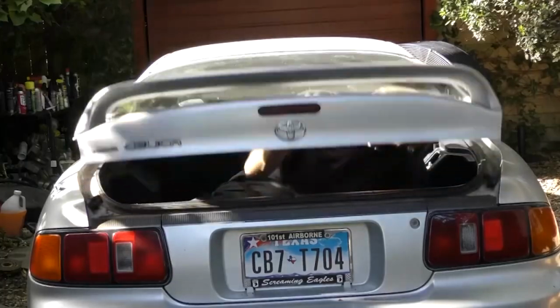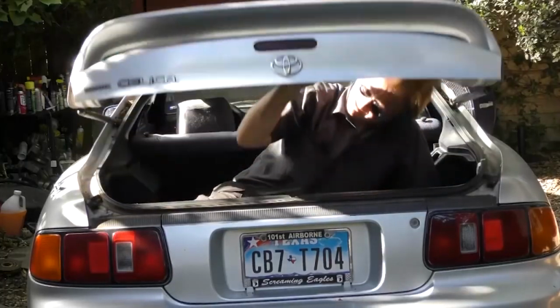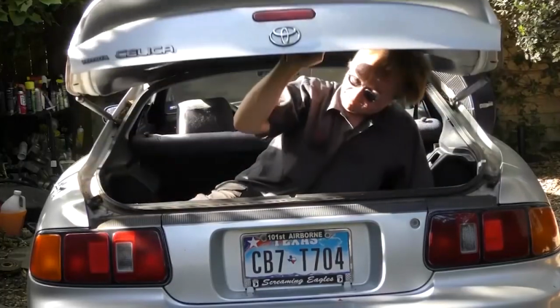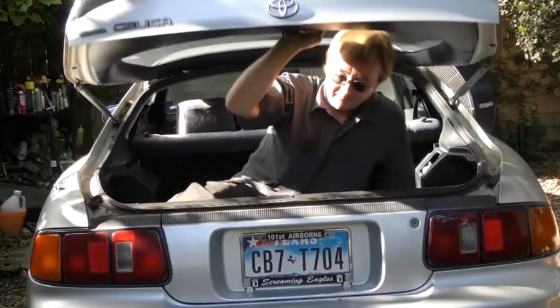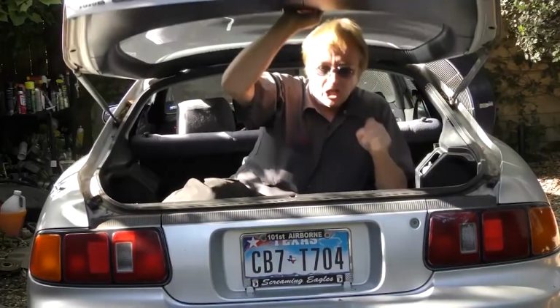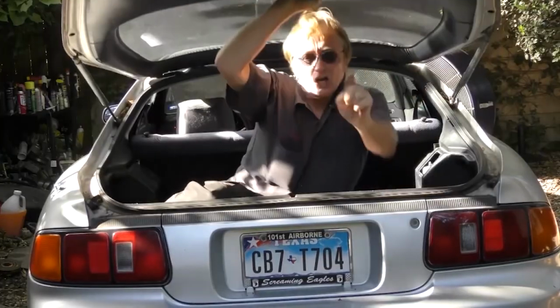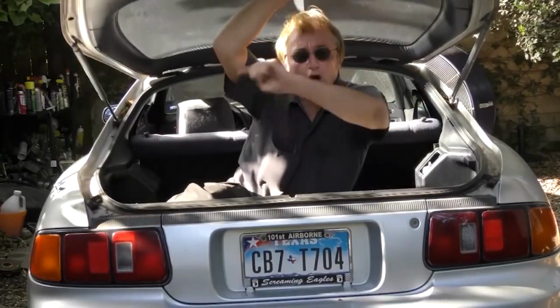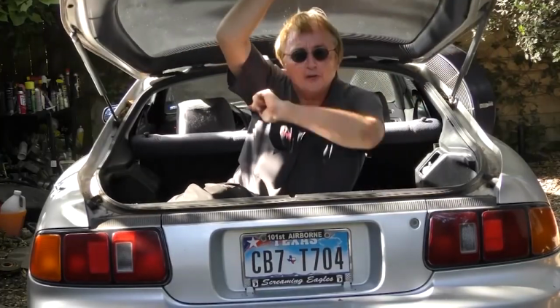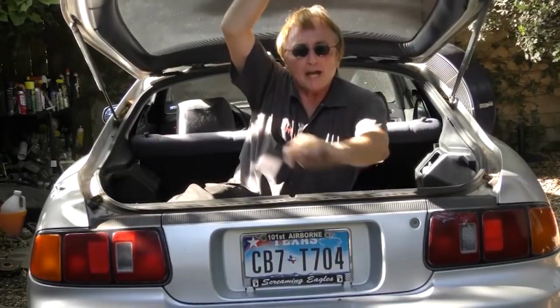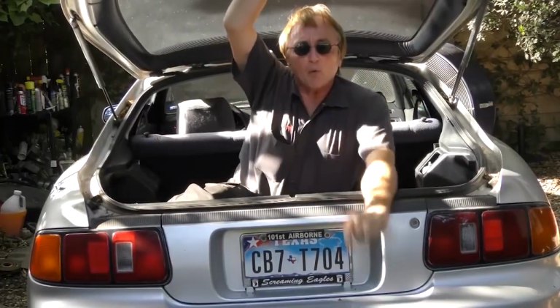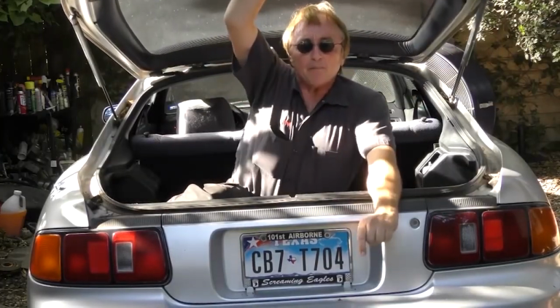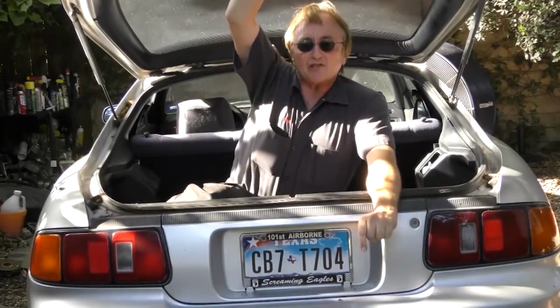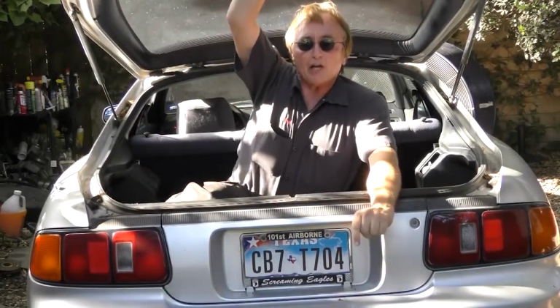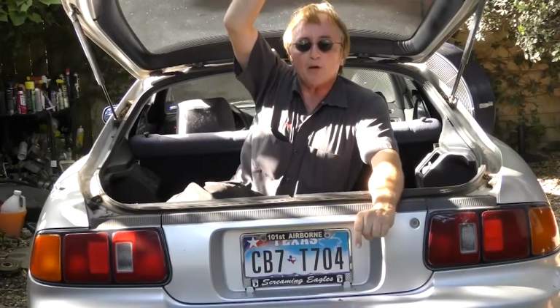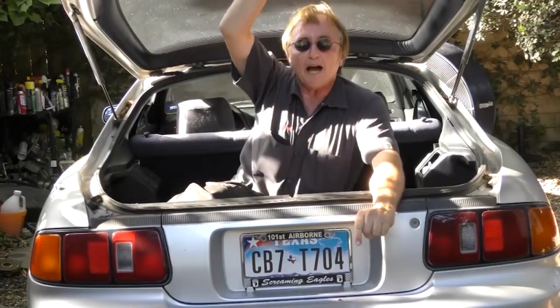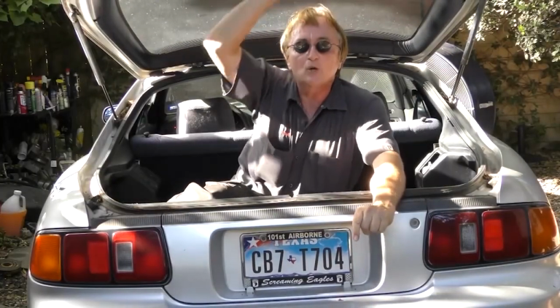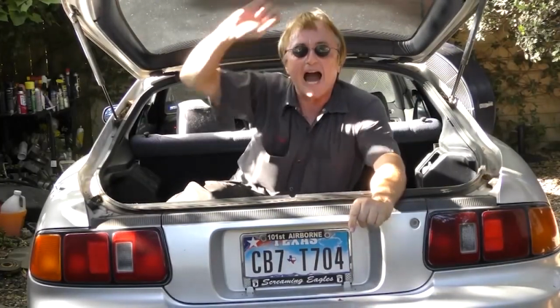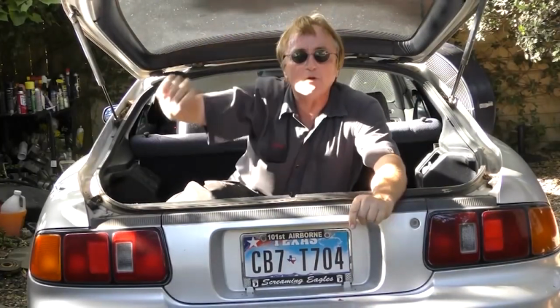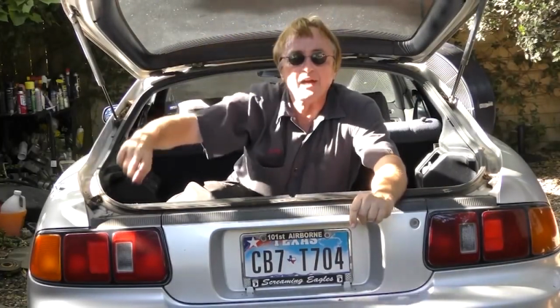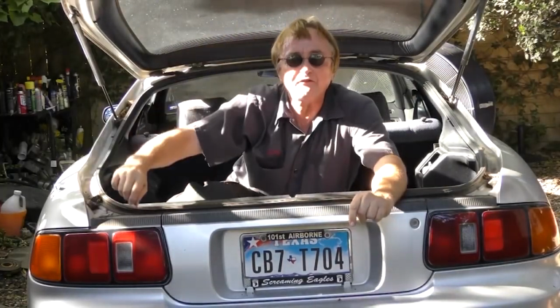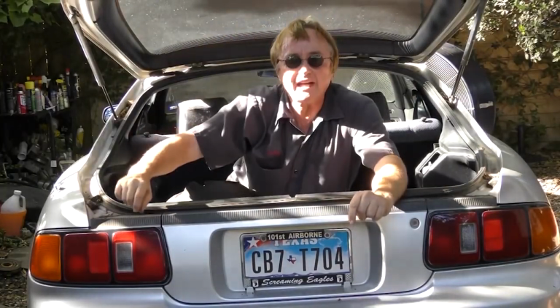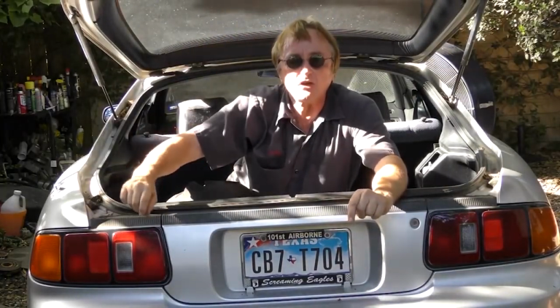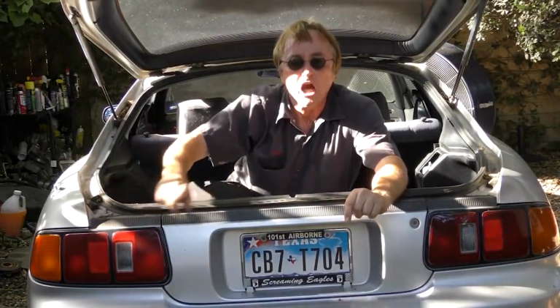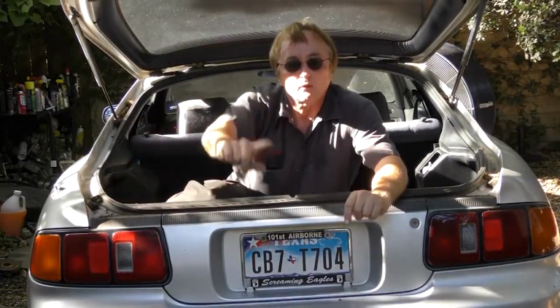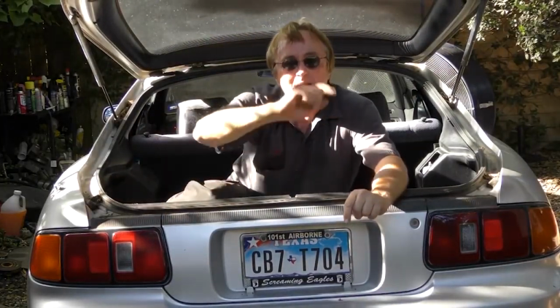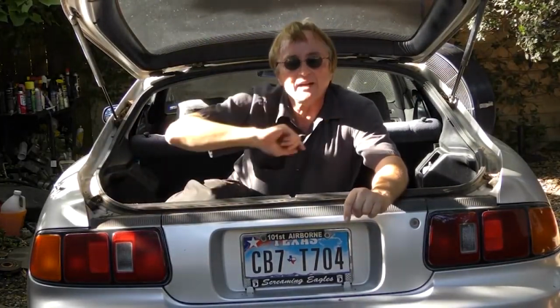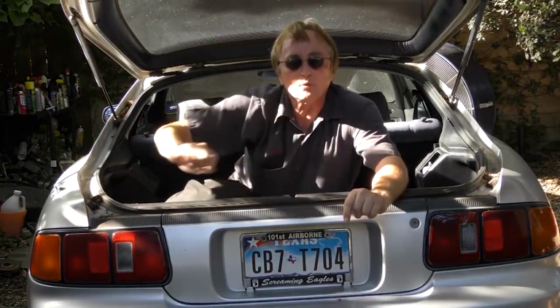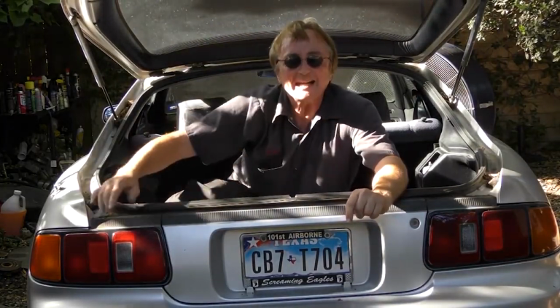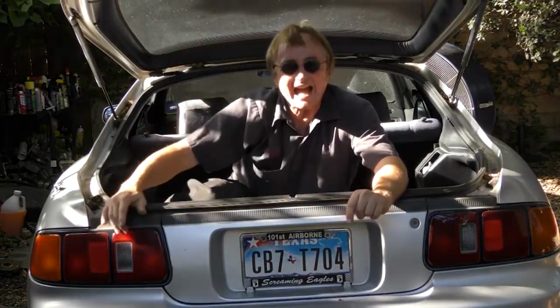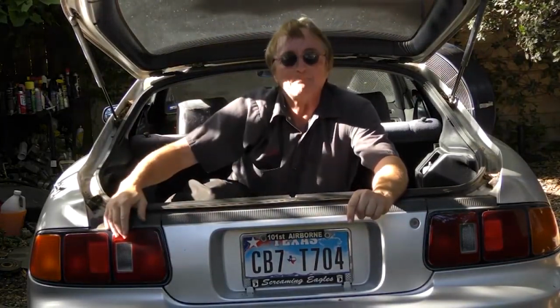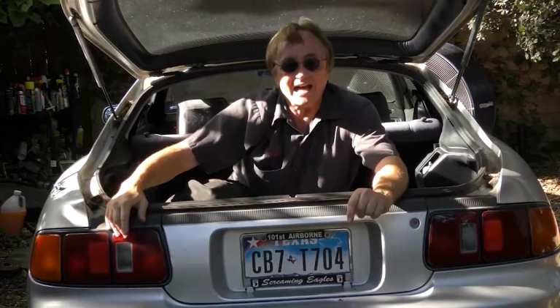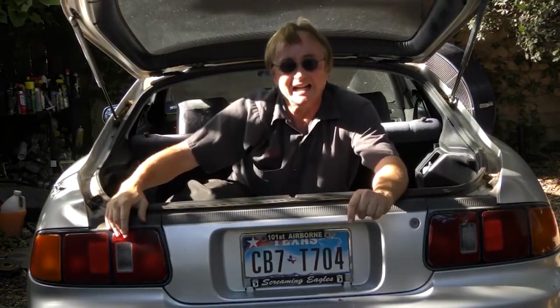So if you never want to miss another one of my new car repair videos, remember to ring that bell!